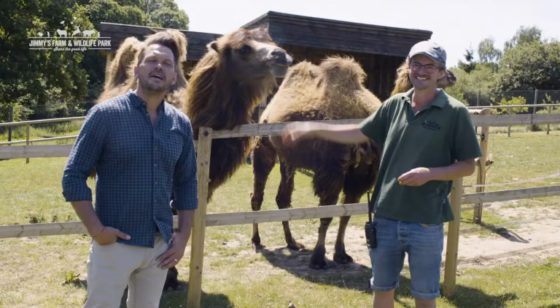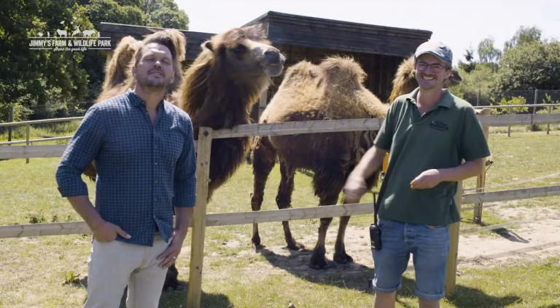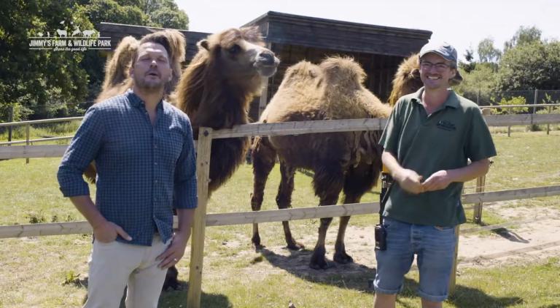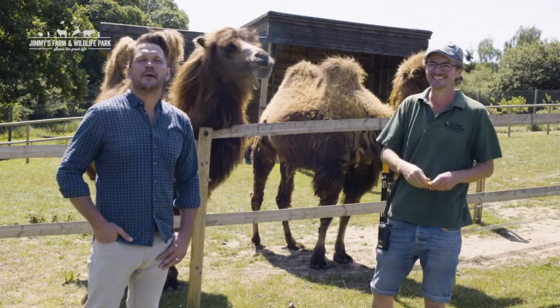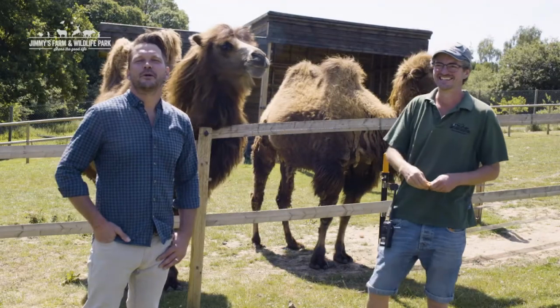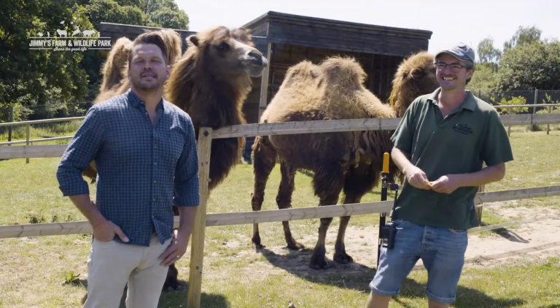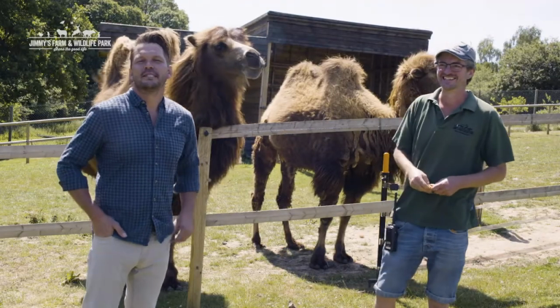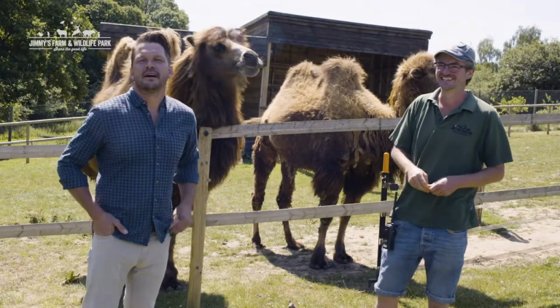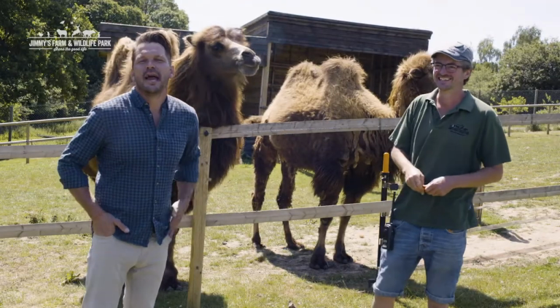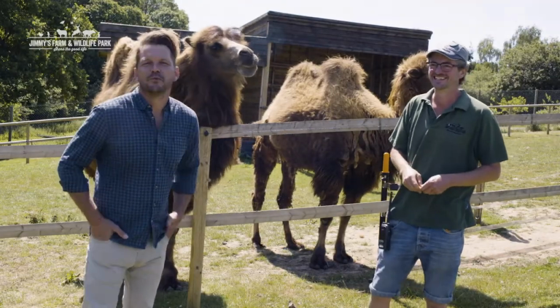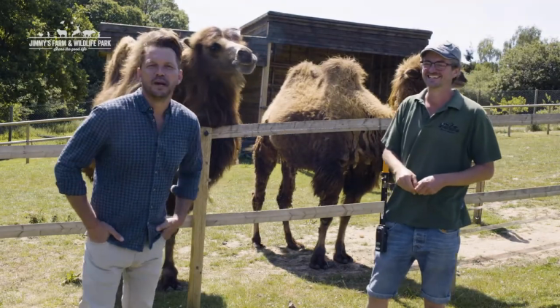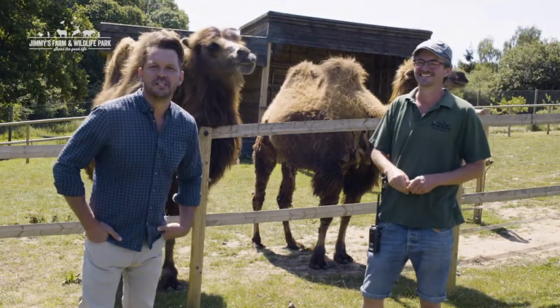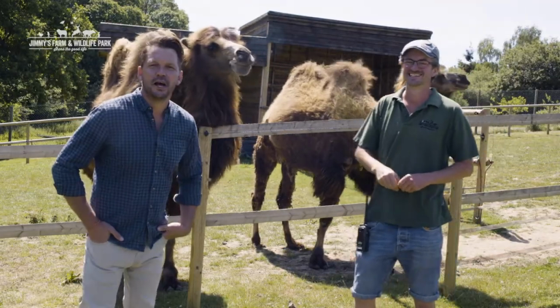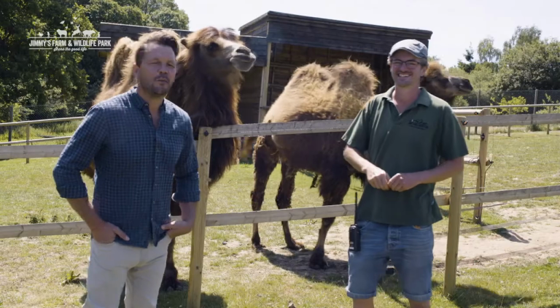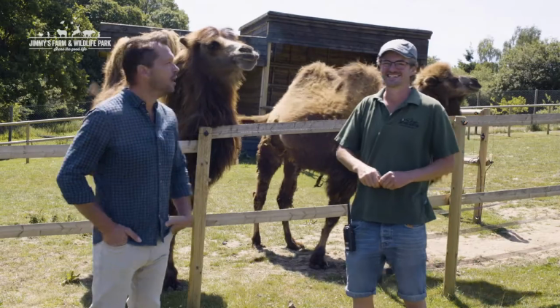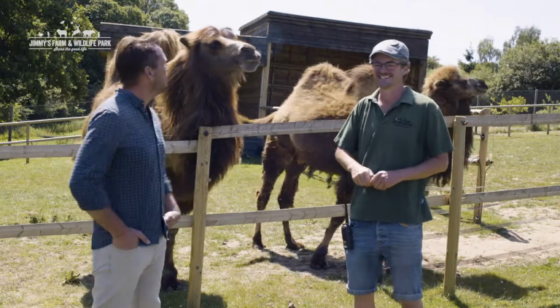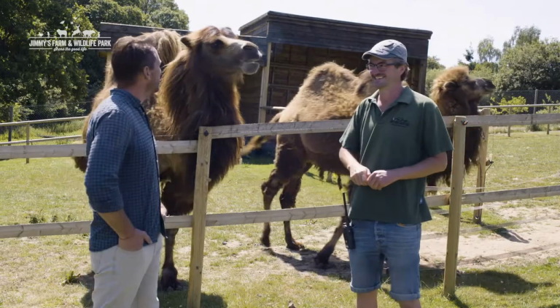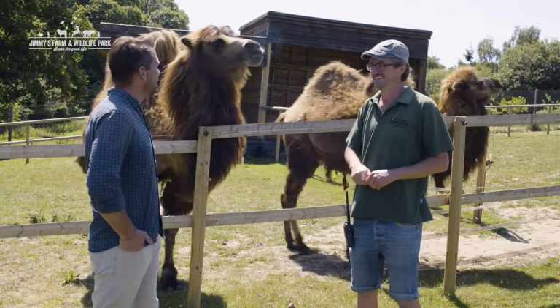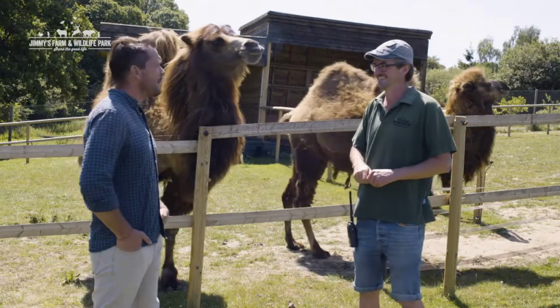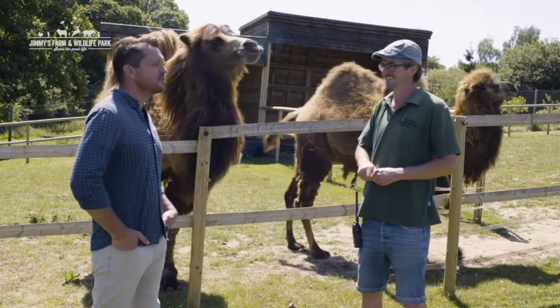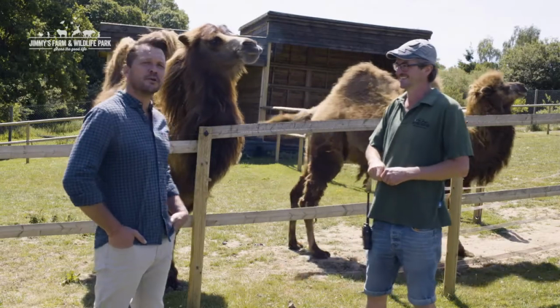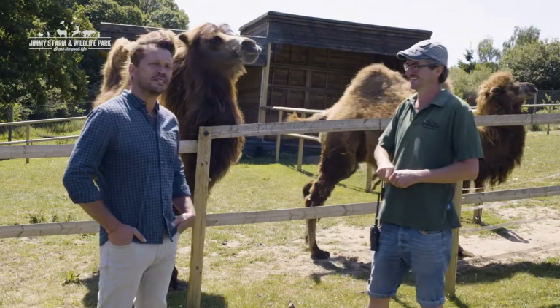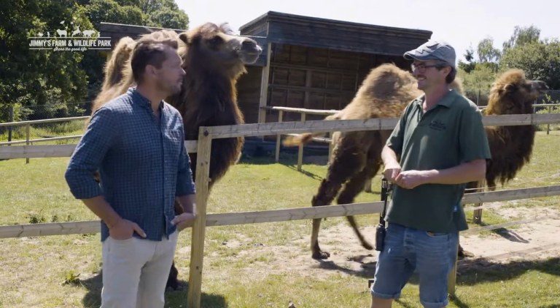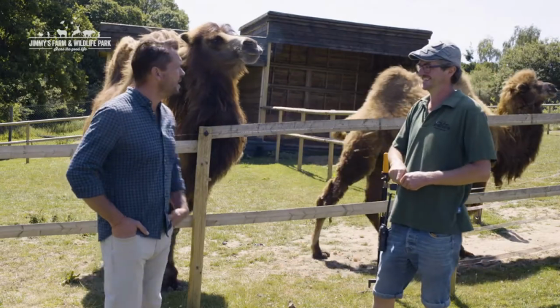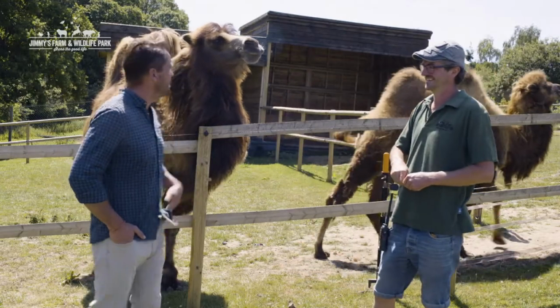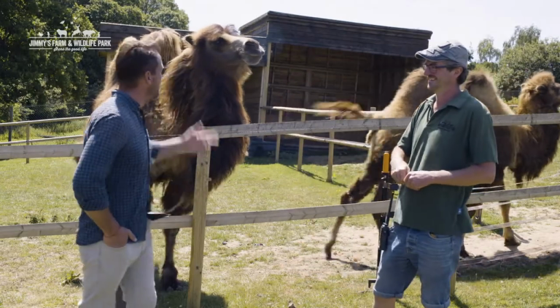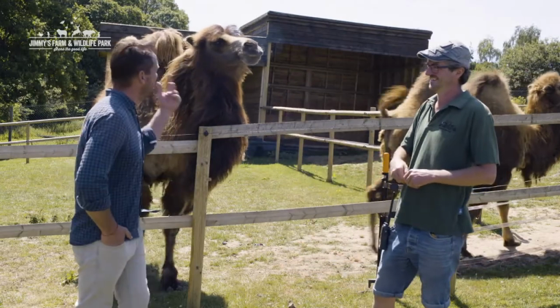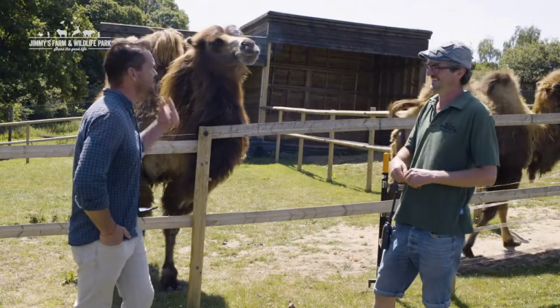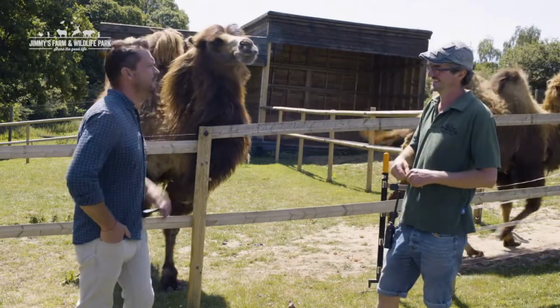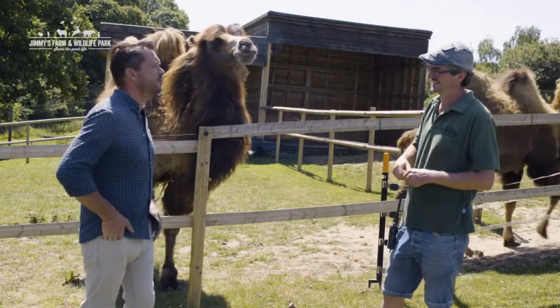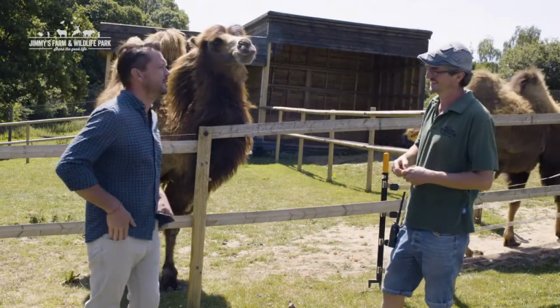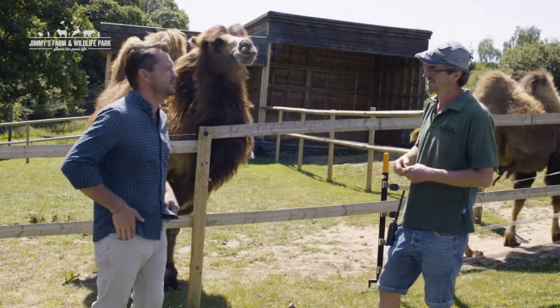I'm here with Chris, our head ranger, and we are with the camels. Chris, tell me a bit about these beautiful creatures.